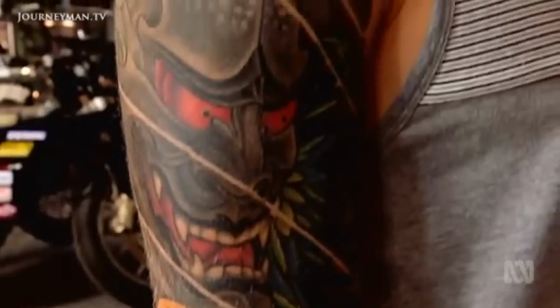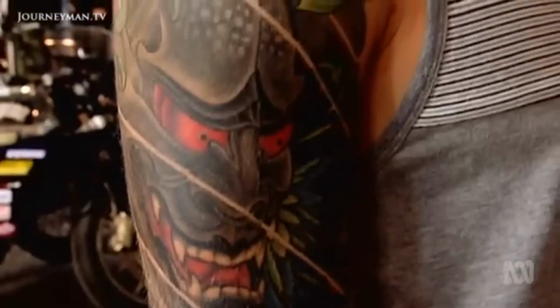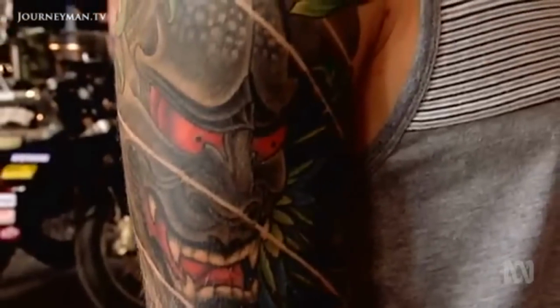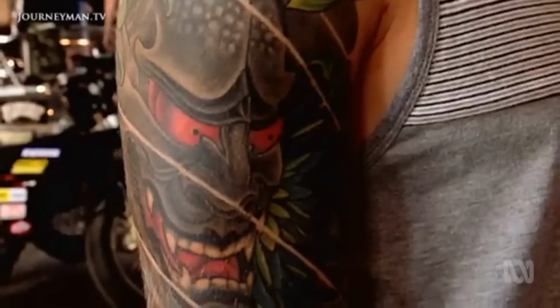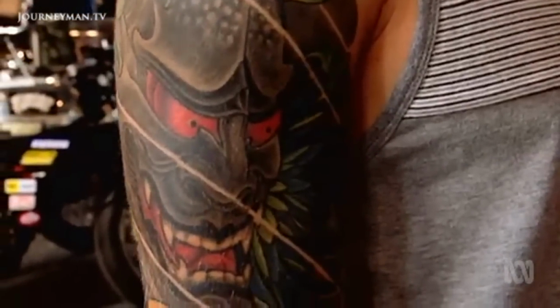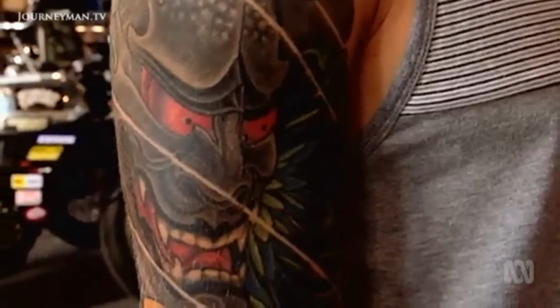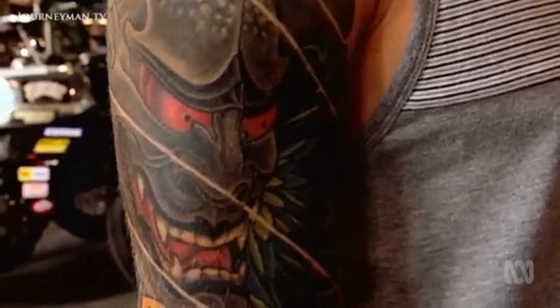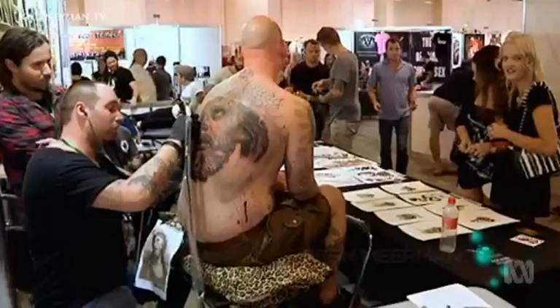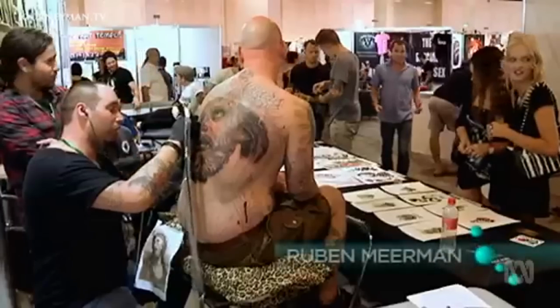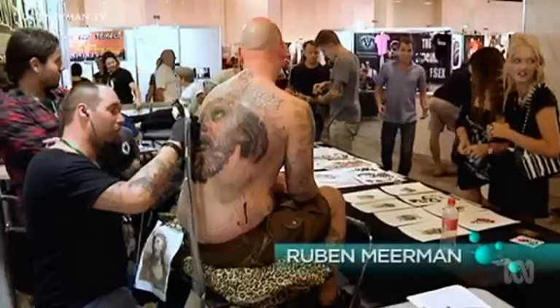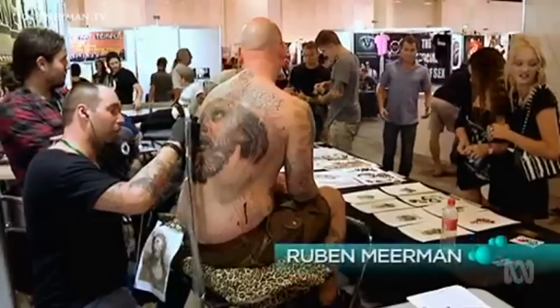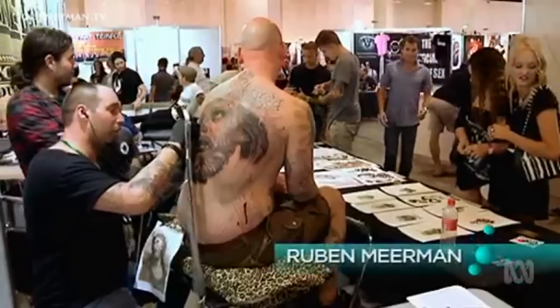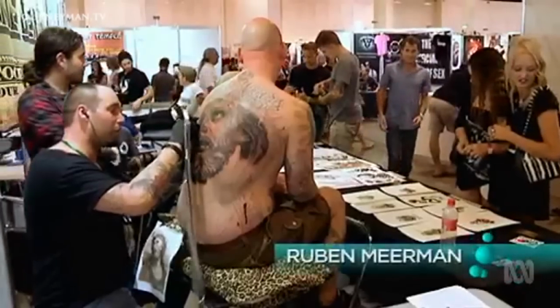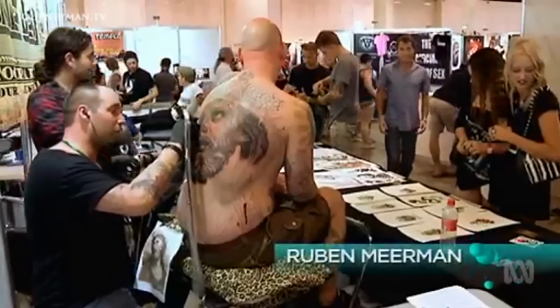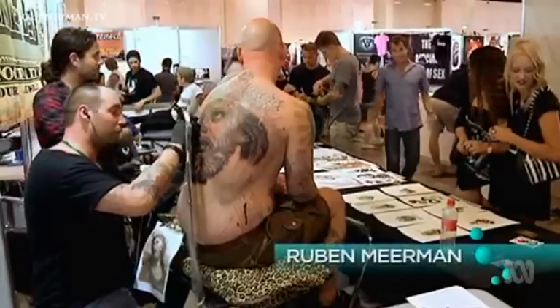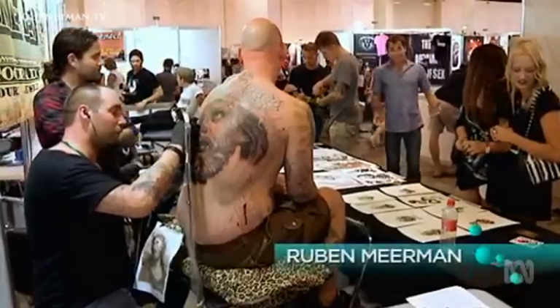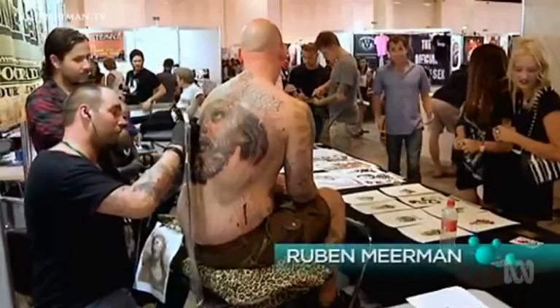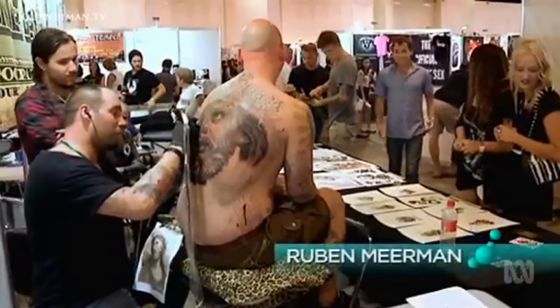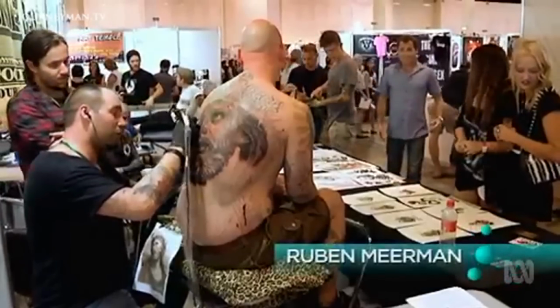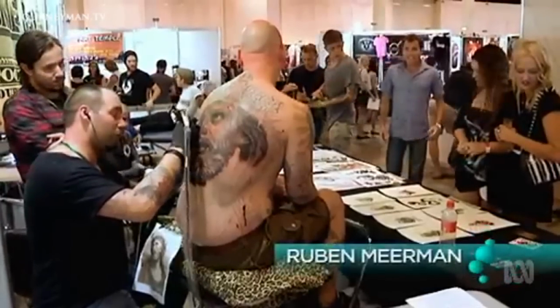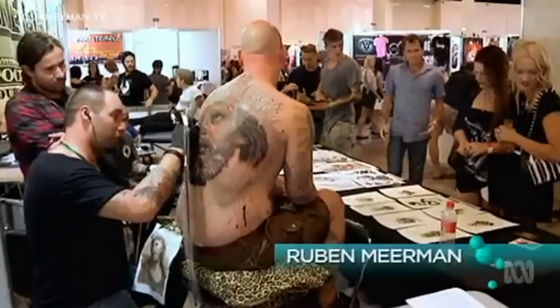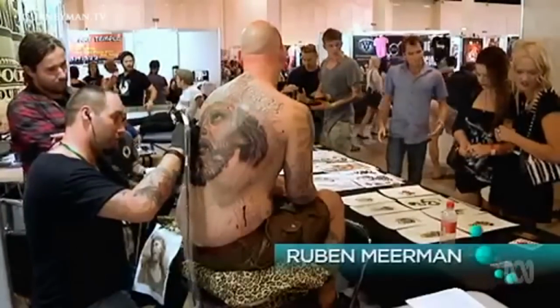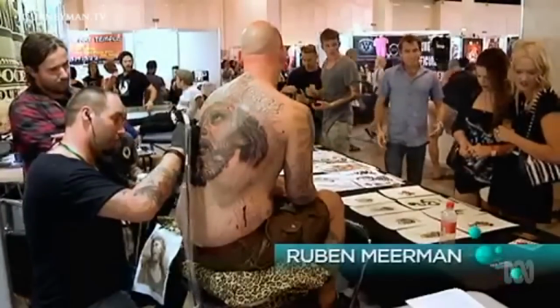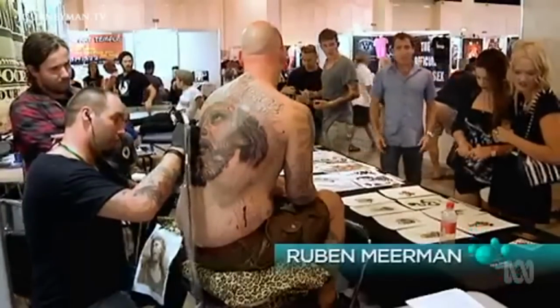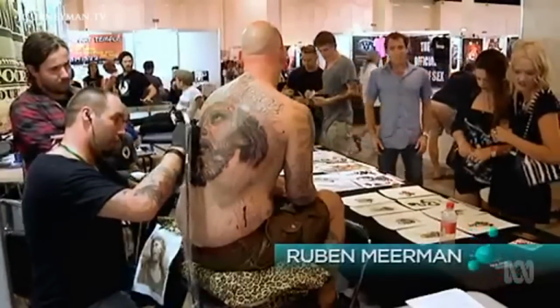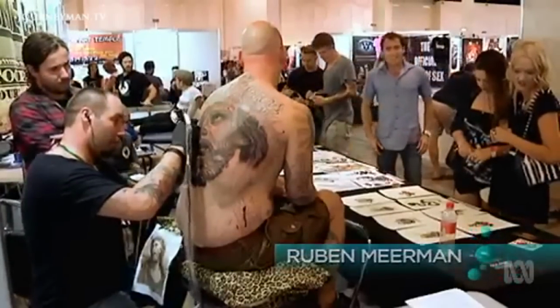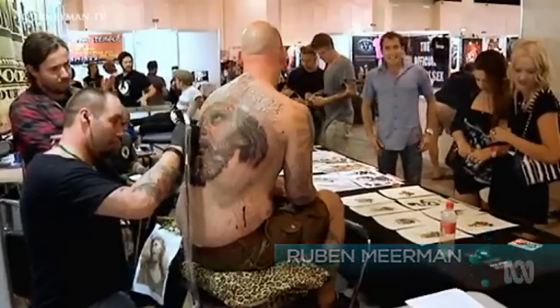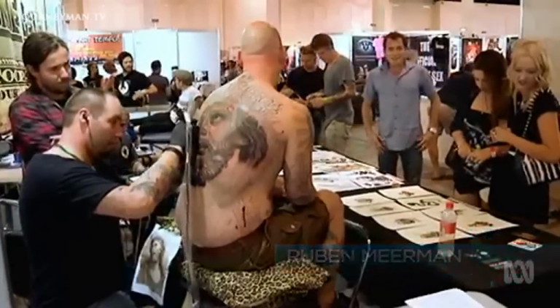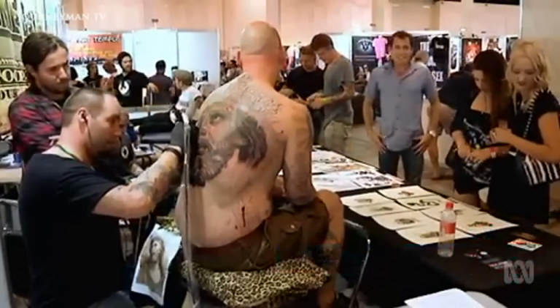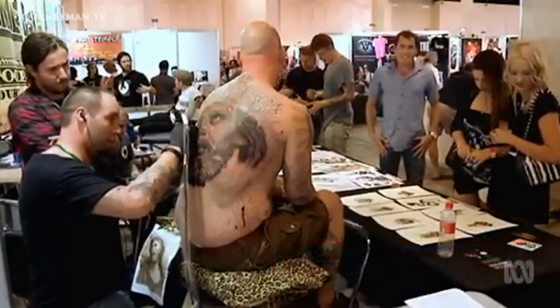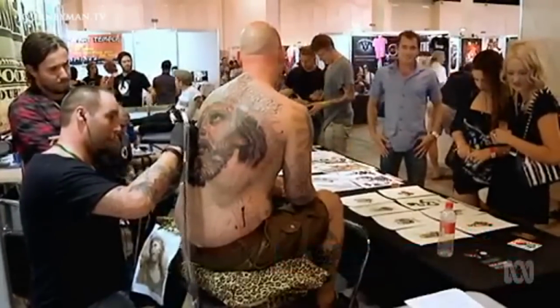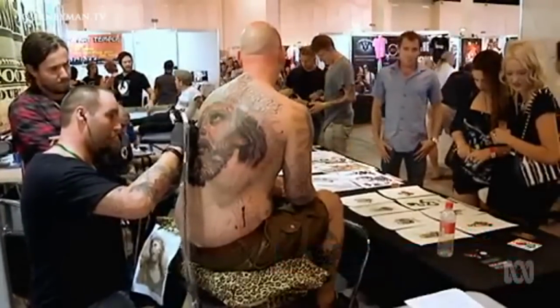But how do tattoos sustain in your skin? Are they safe? And if you change your mind, how easy are they to remove?